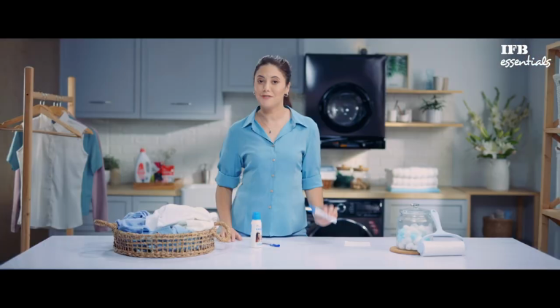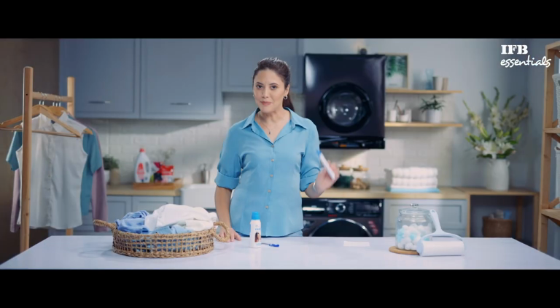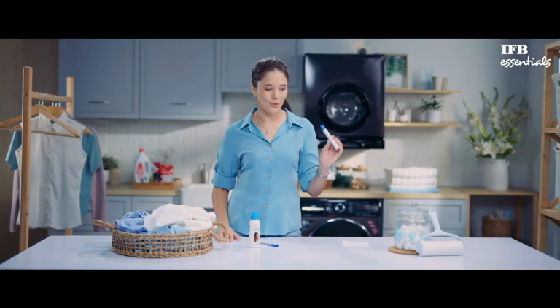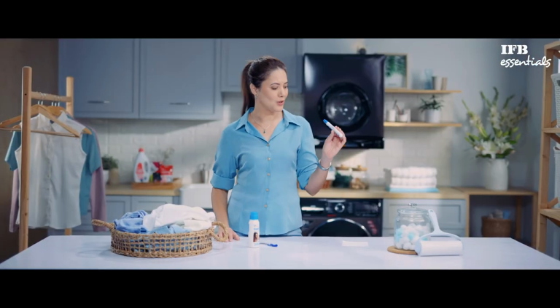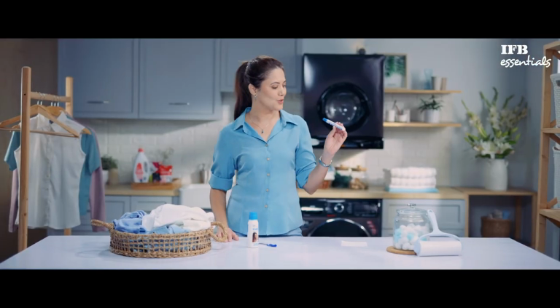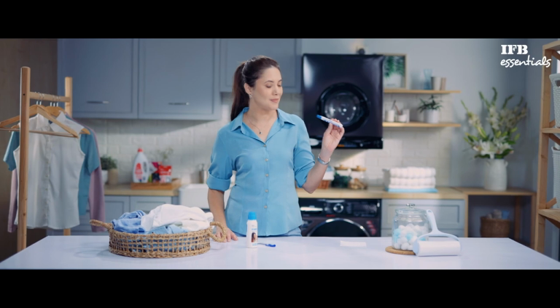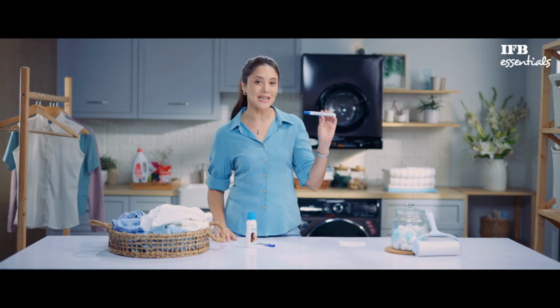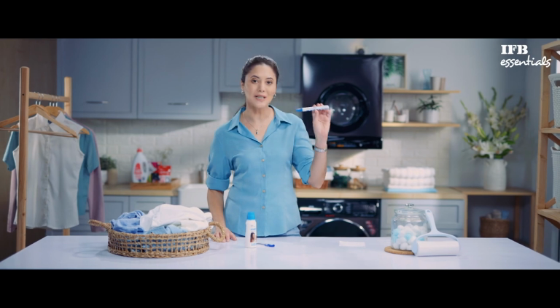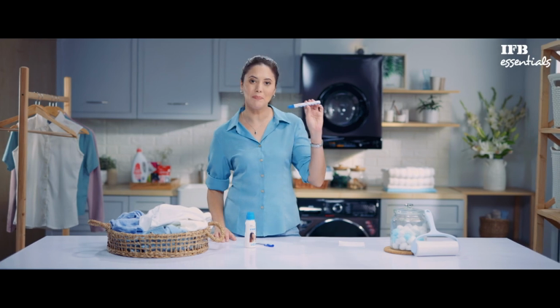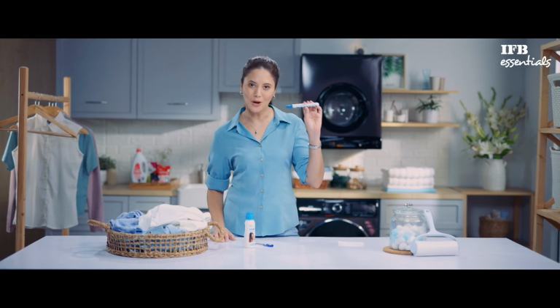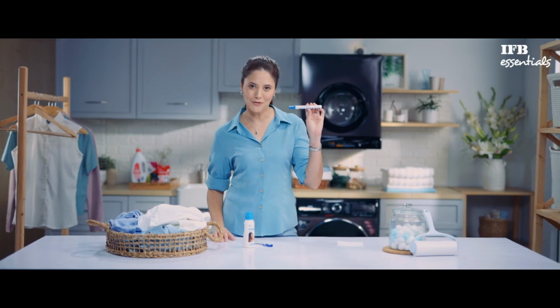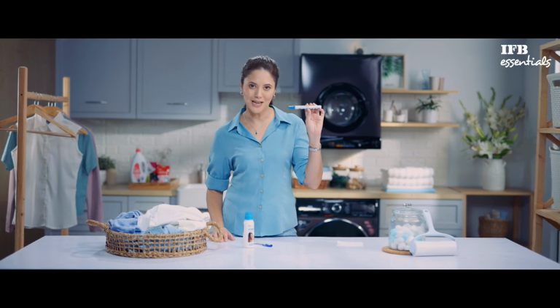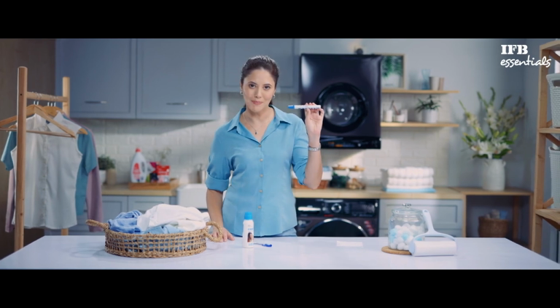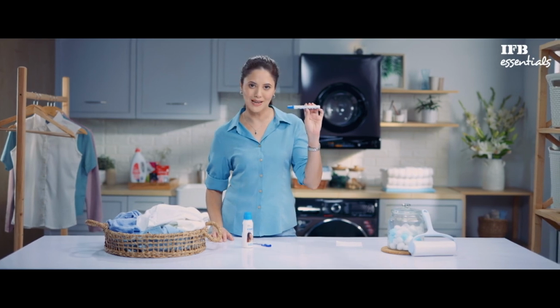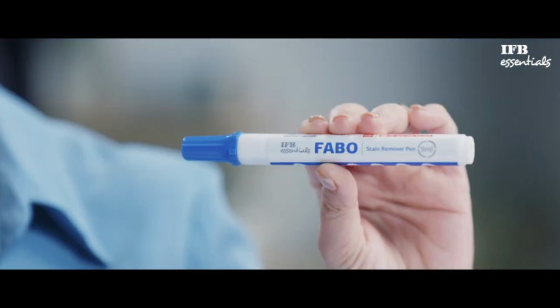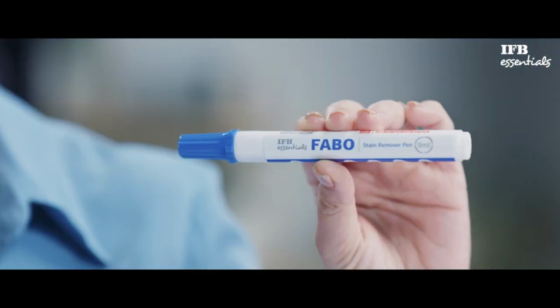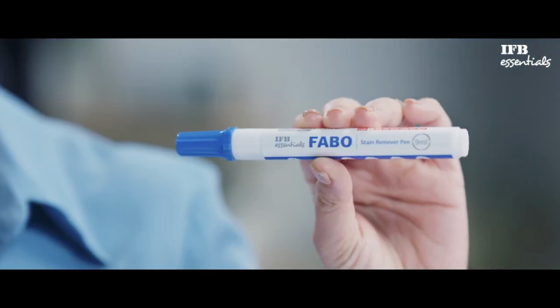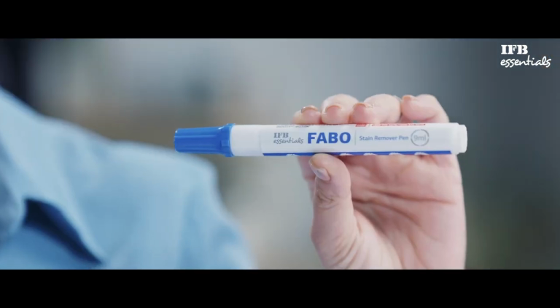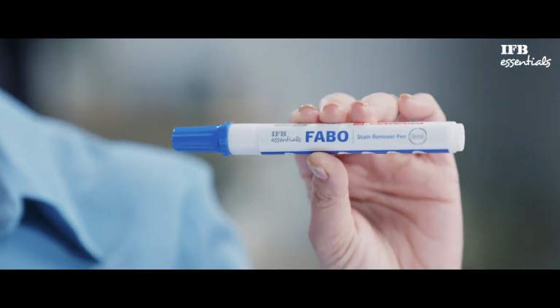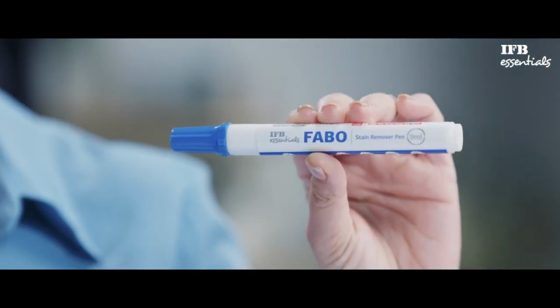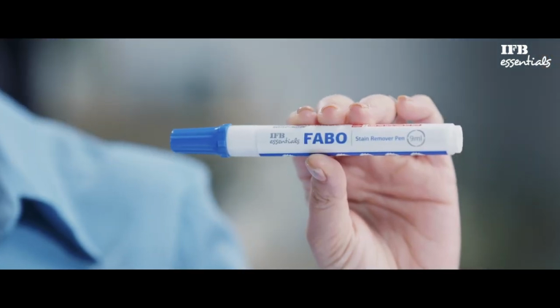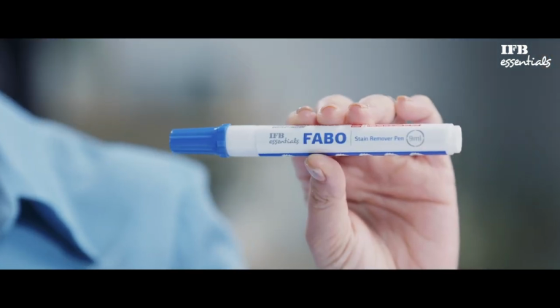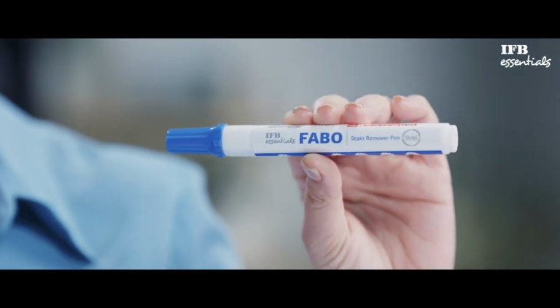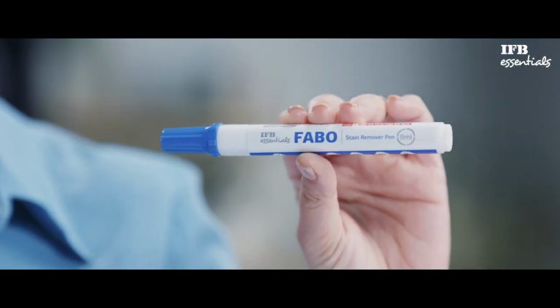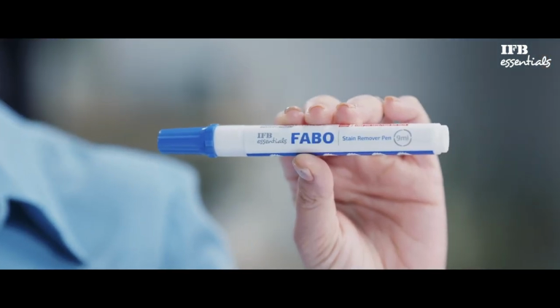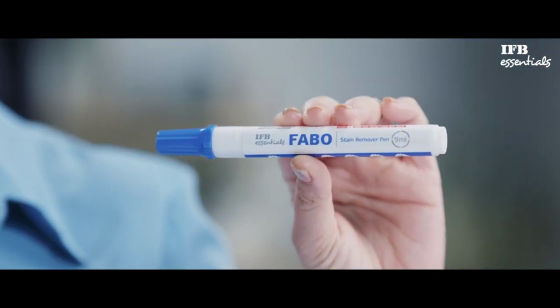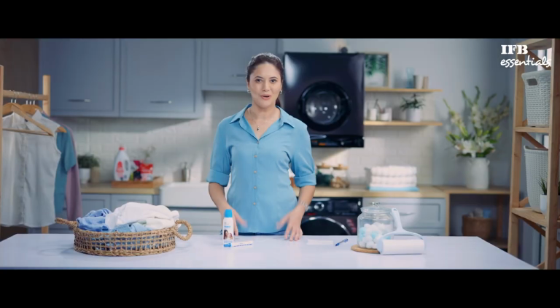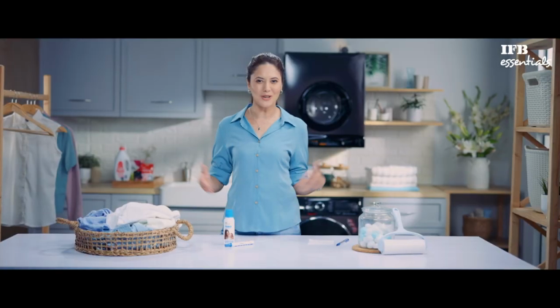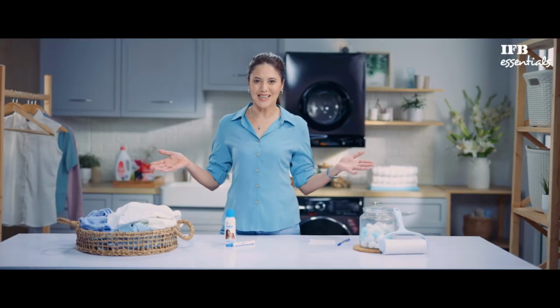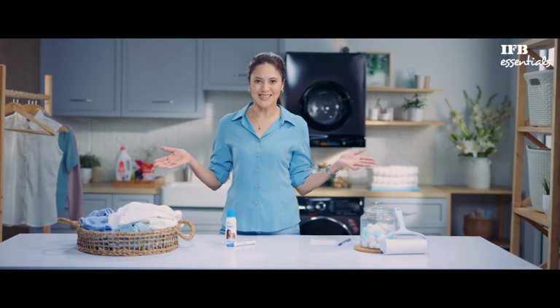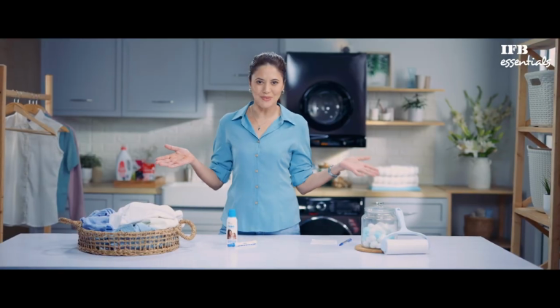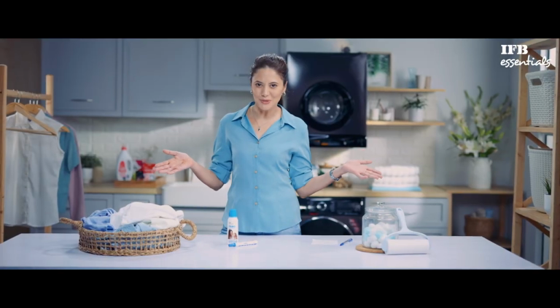Fabo also comes as a pocket-friendly pen that you can carry on the go. Wasn't that simple?